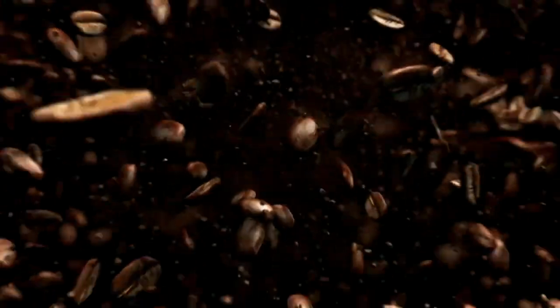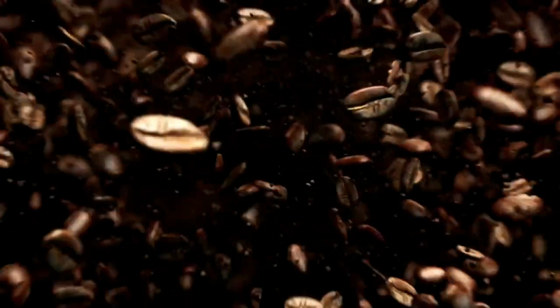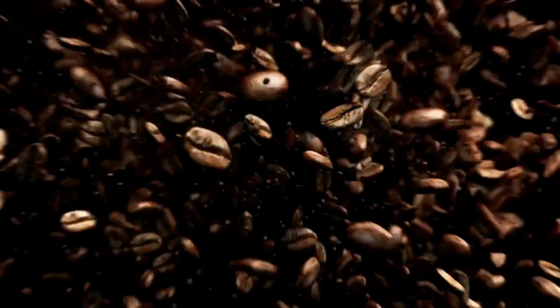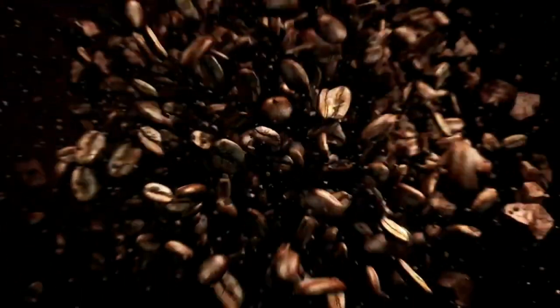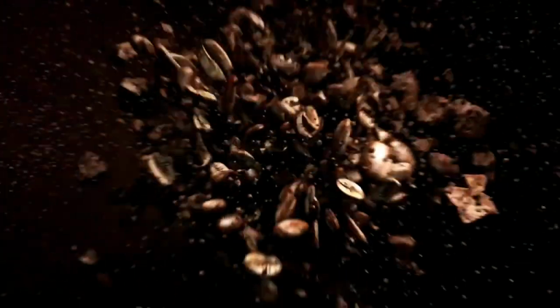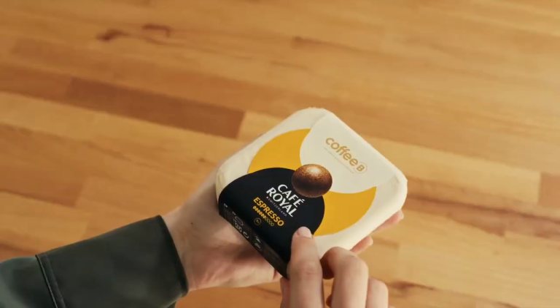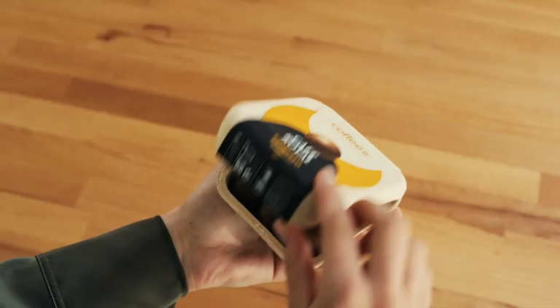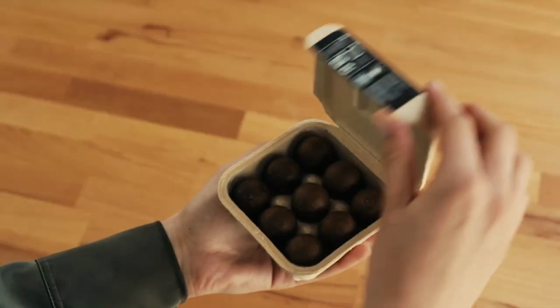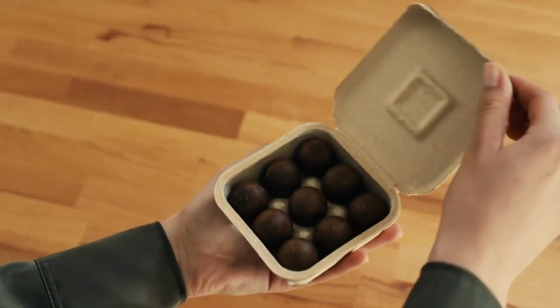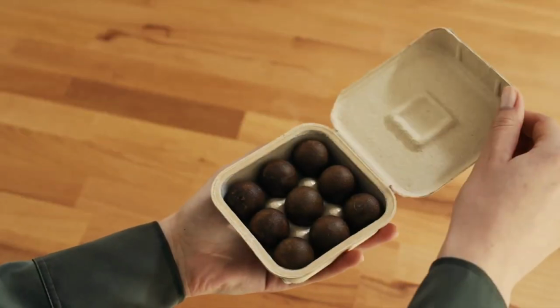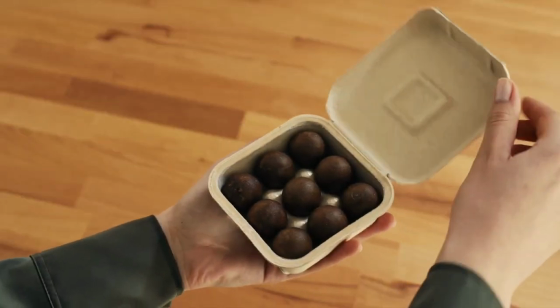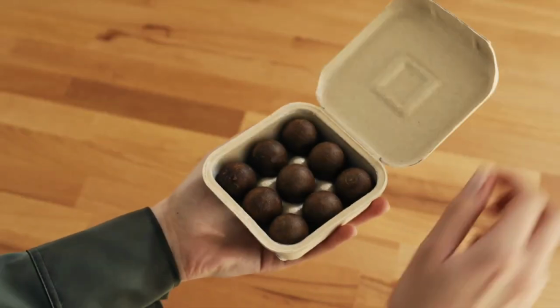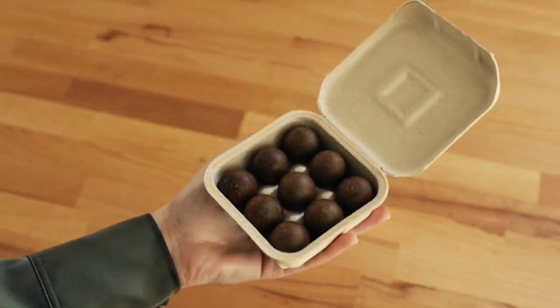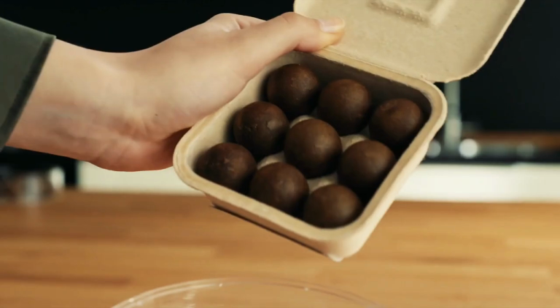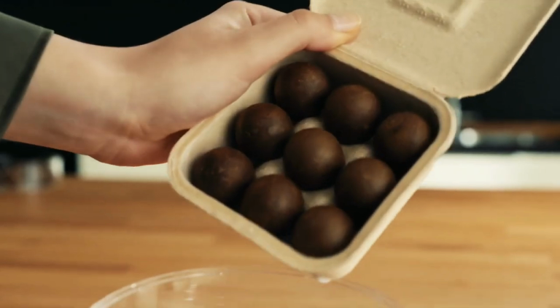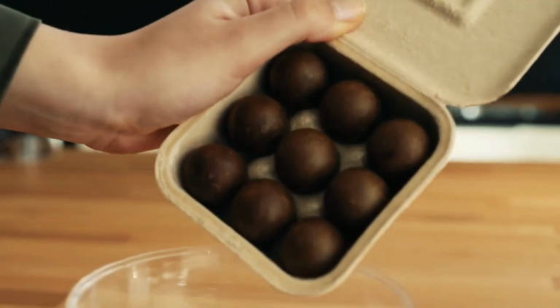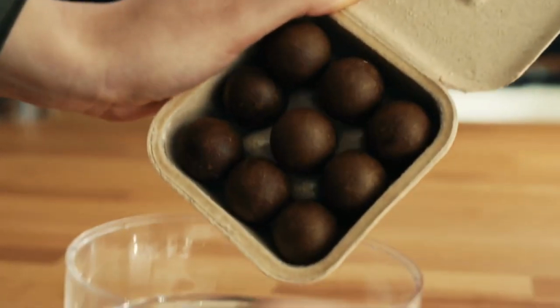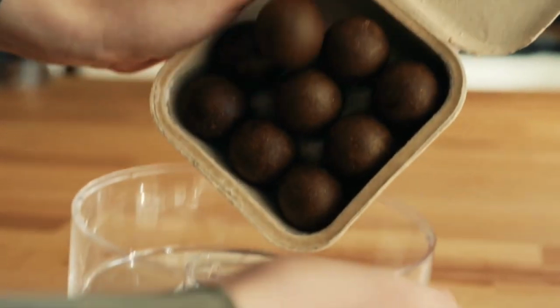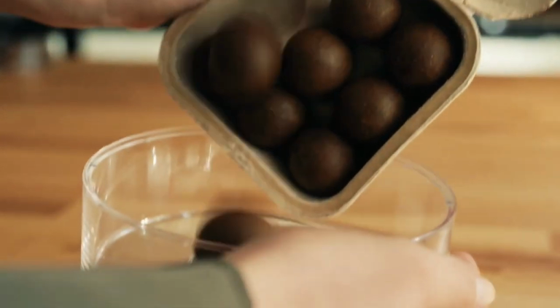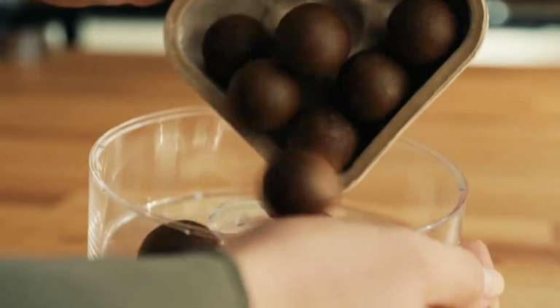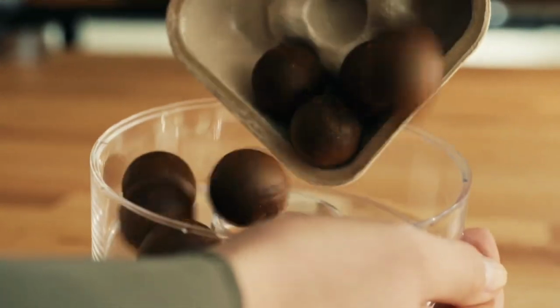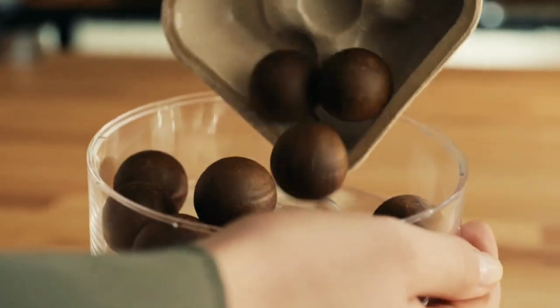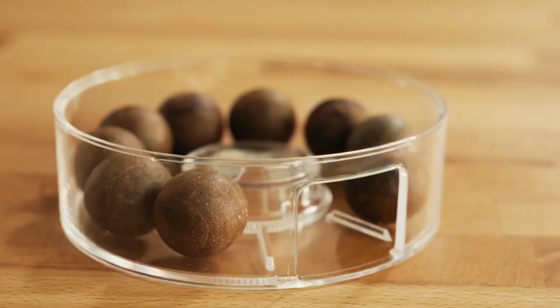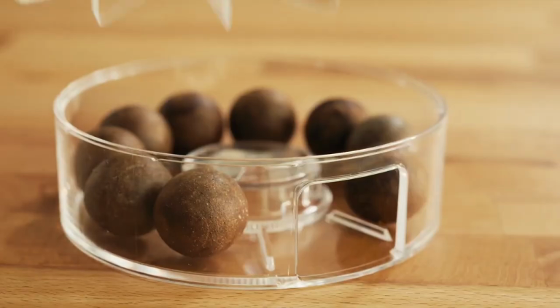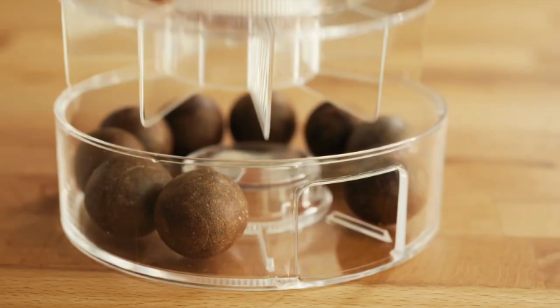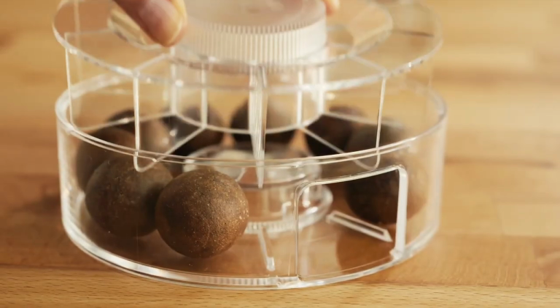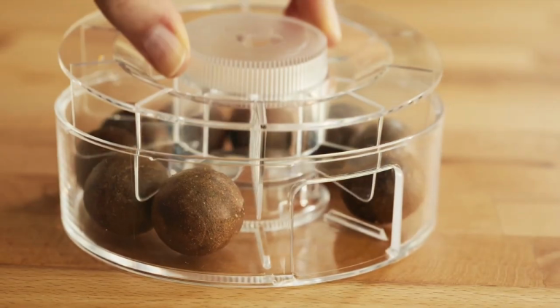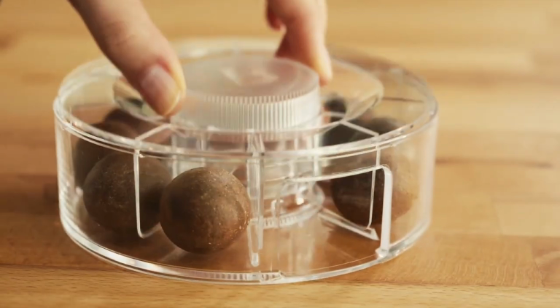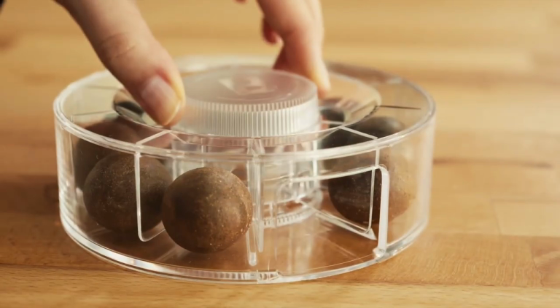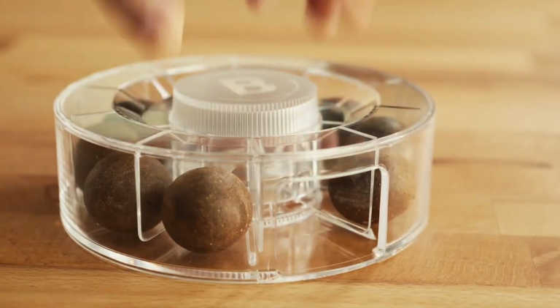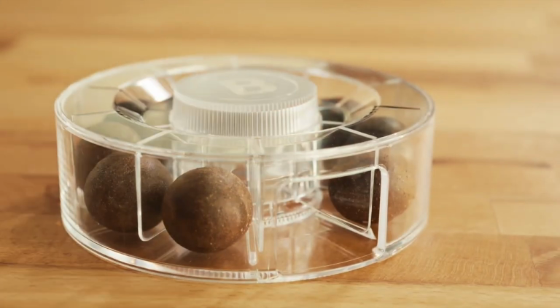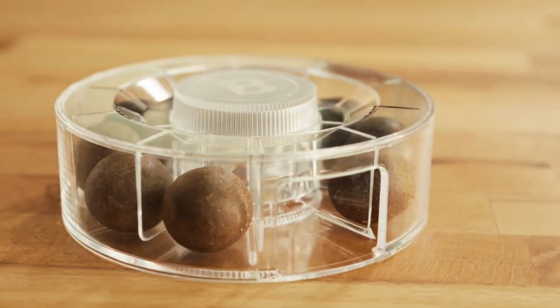As long as it's kept dry at room temperature or in the fridge, each ball should last for up to three months after its package has been opened.